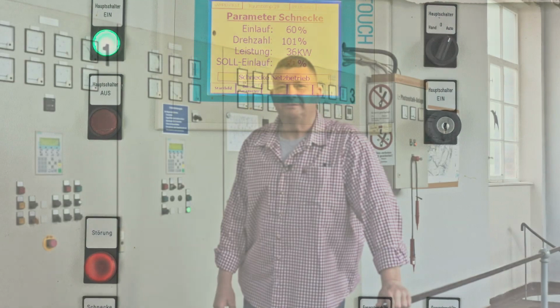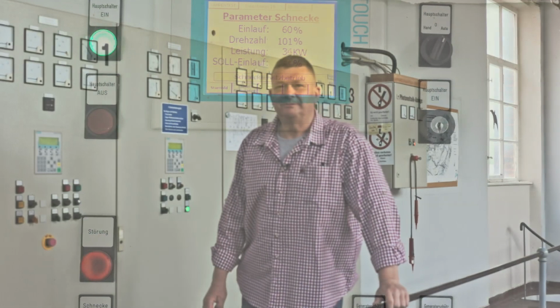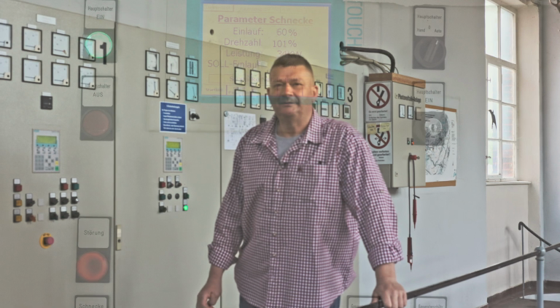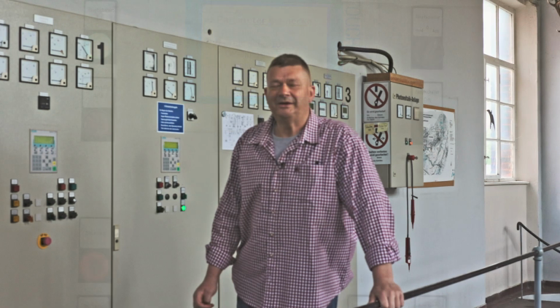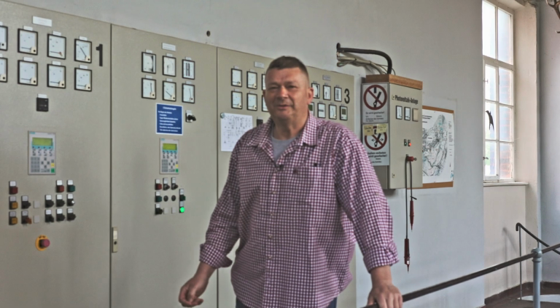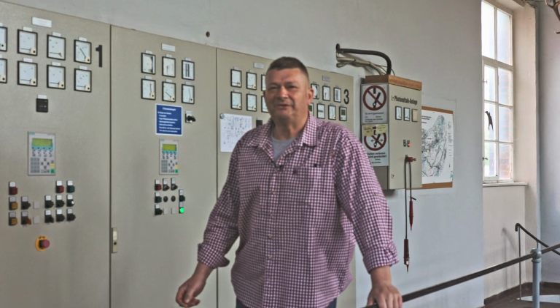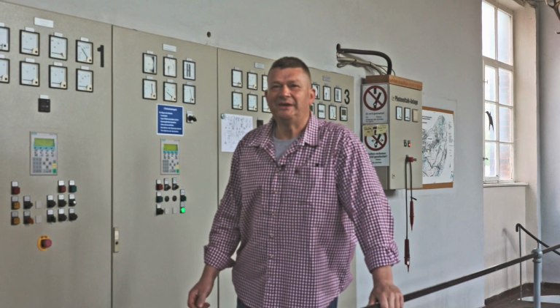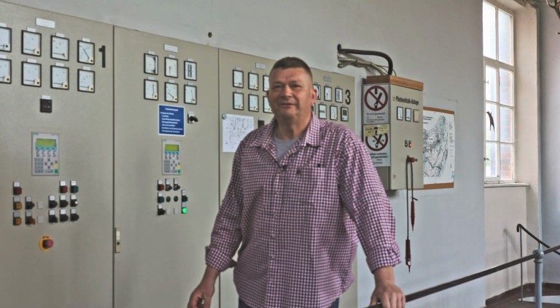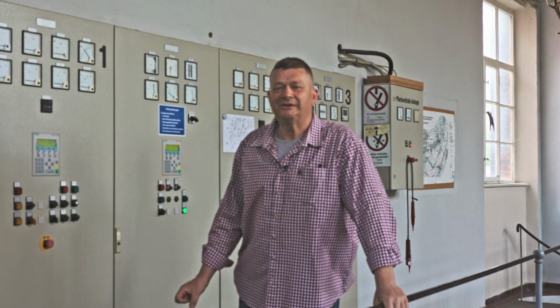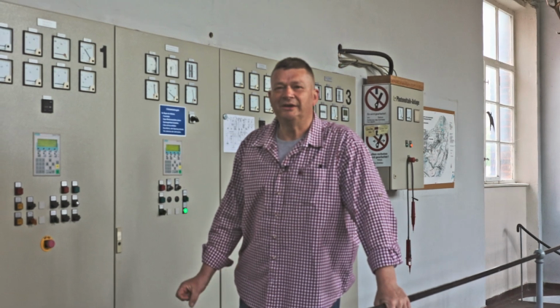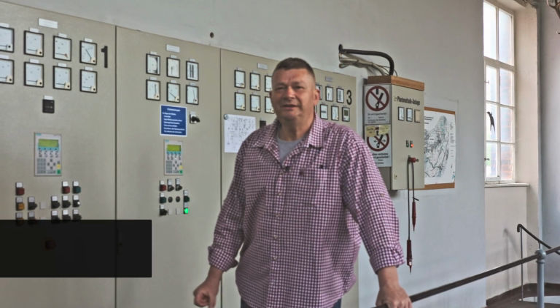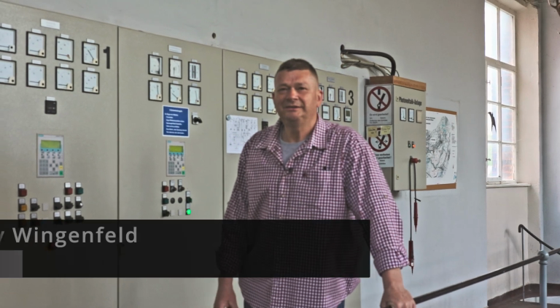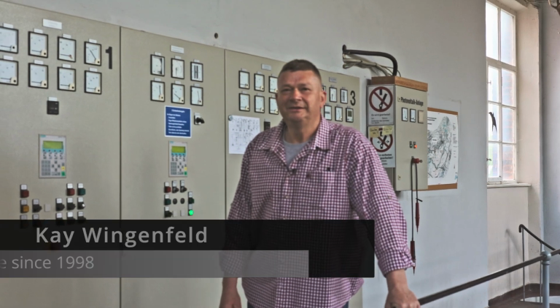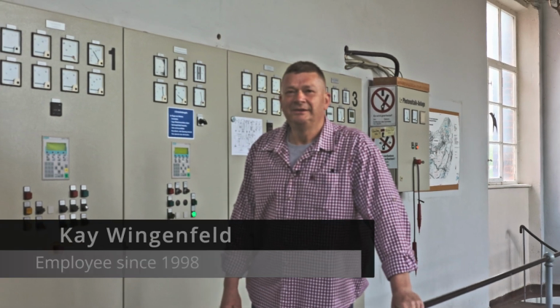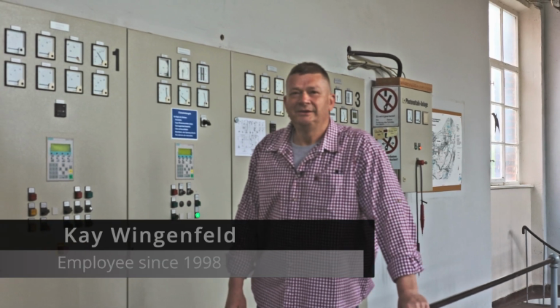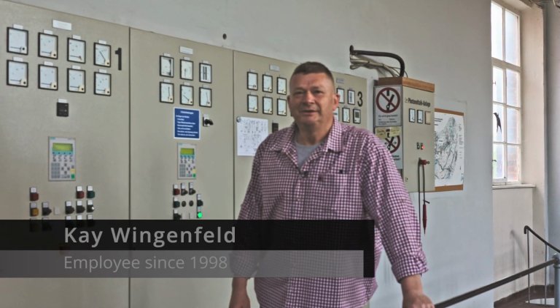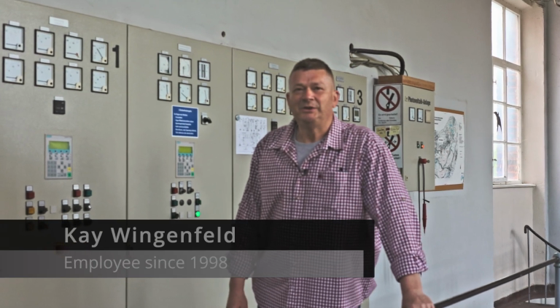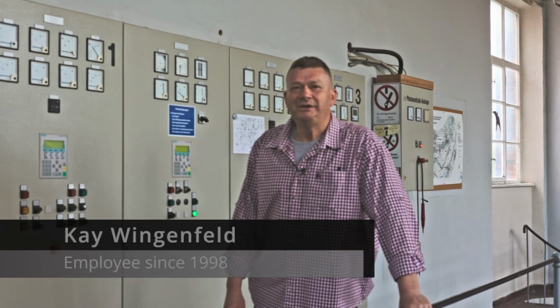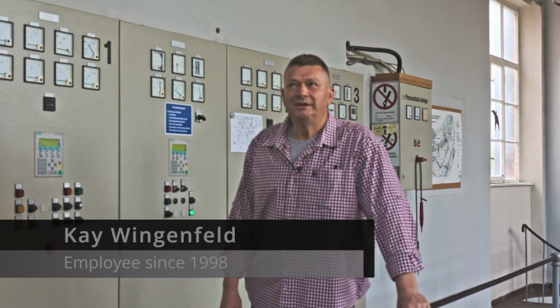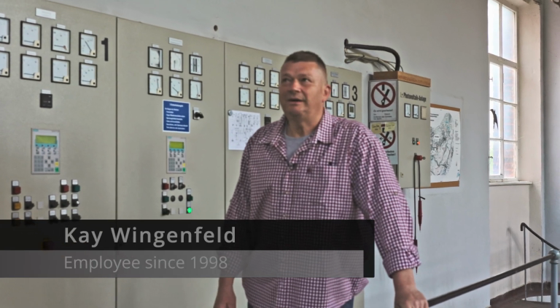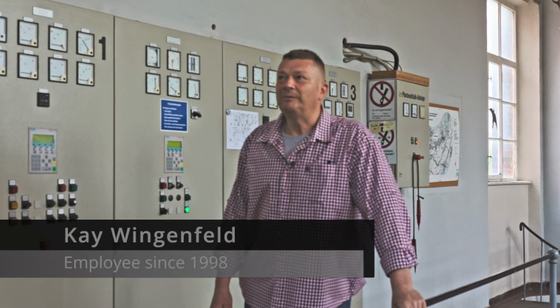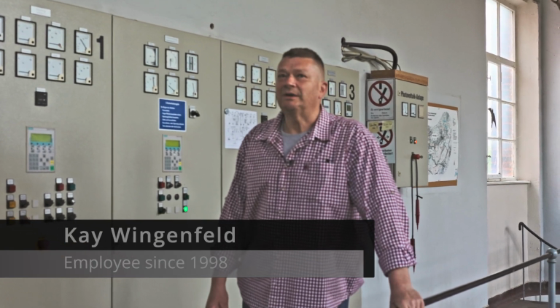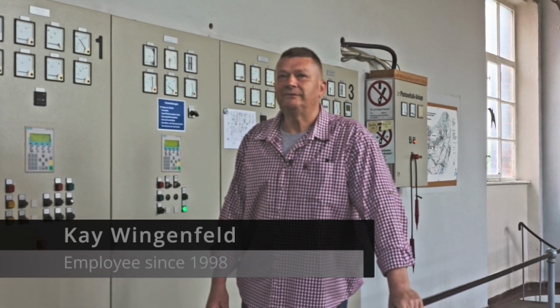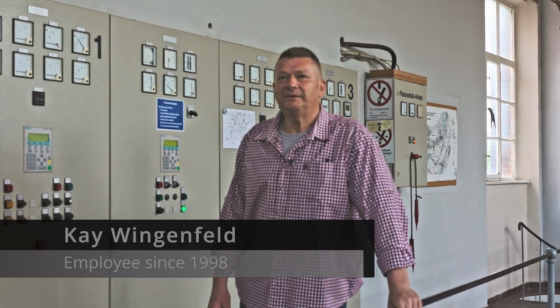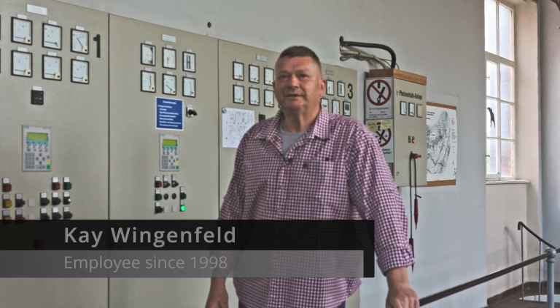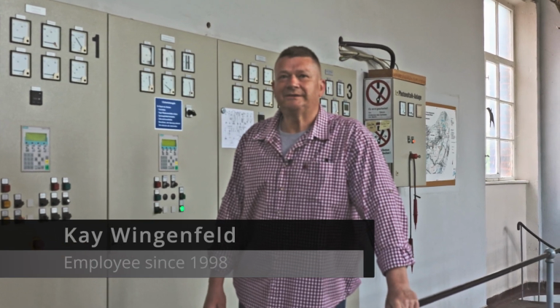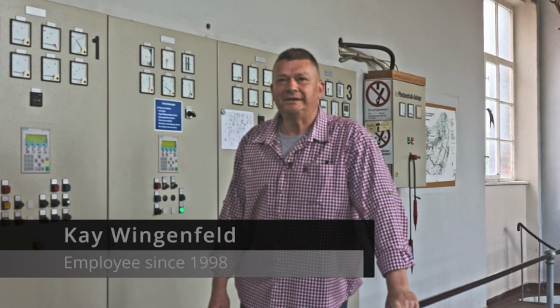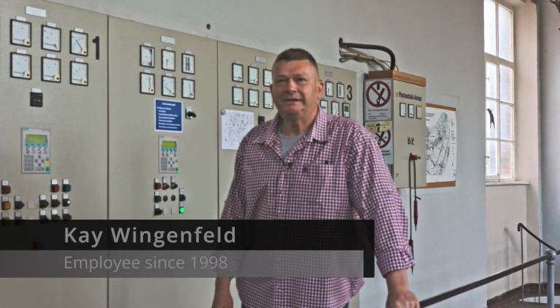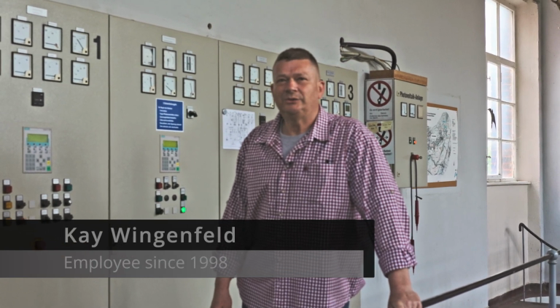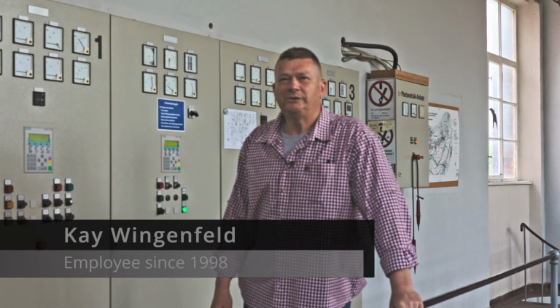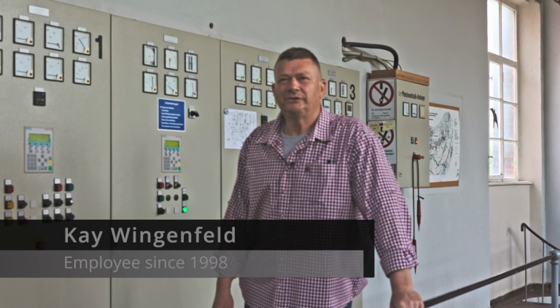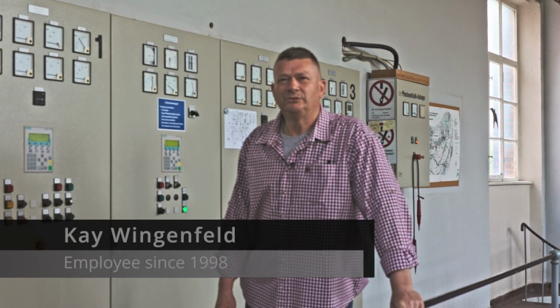My name is Wingenfeld Kaye. I've been working here at the power plant since 1998.